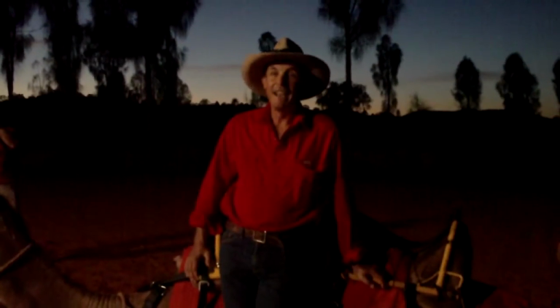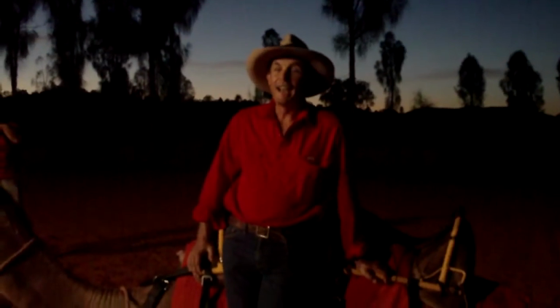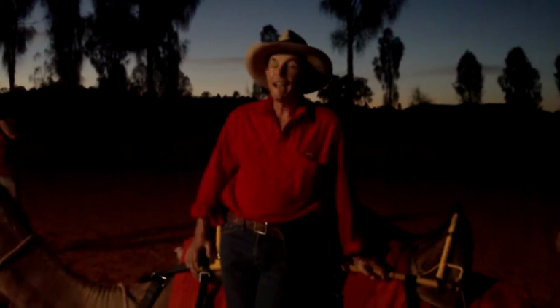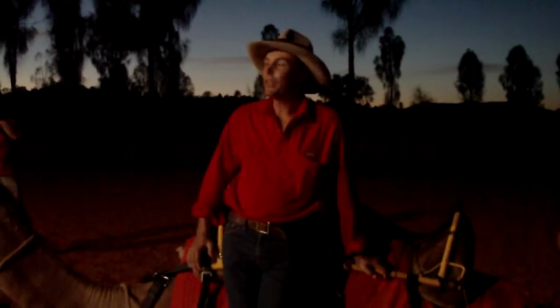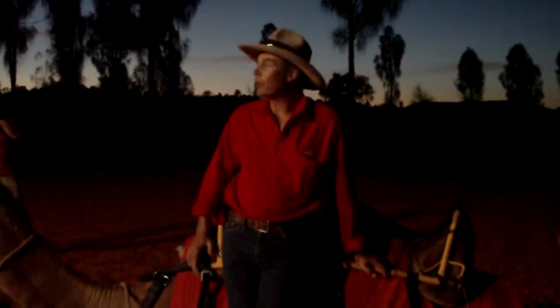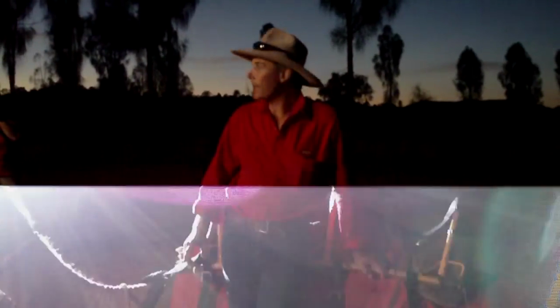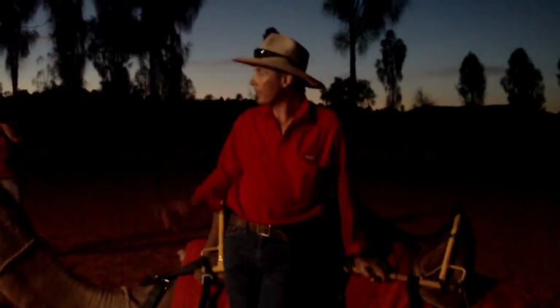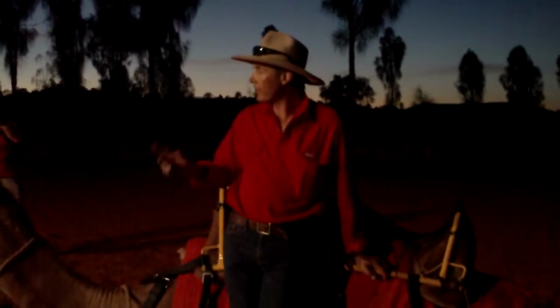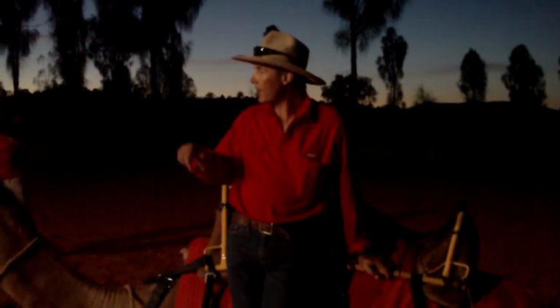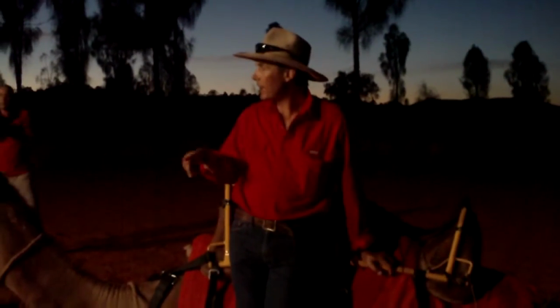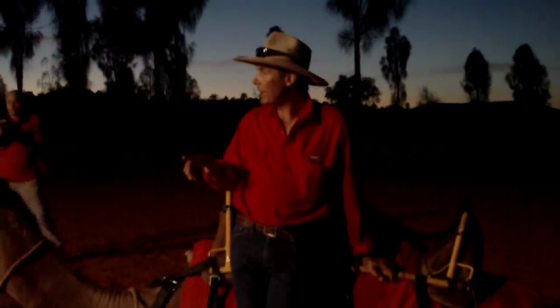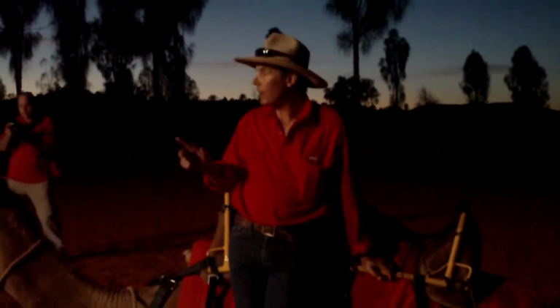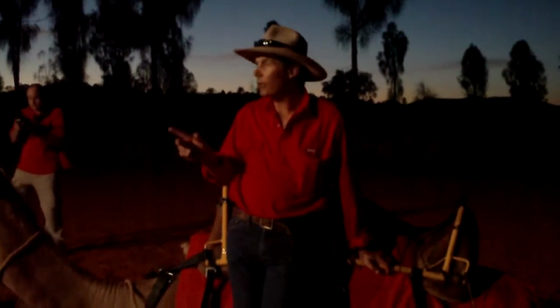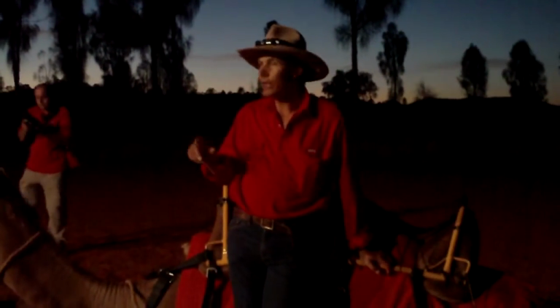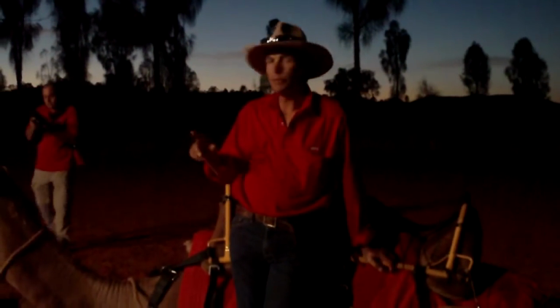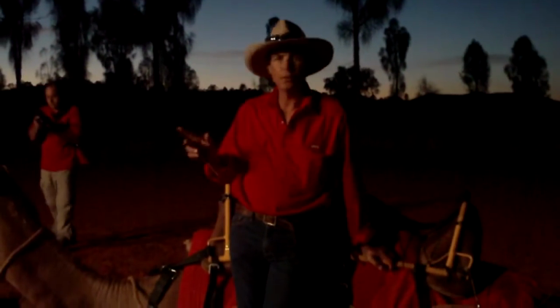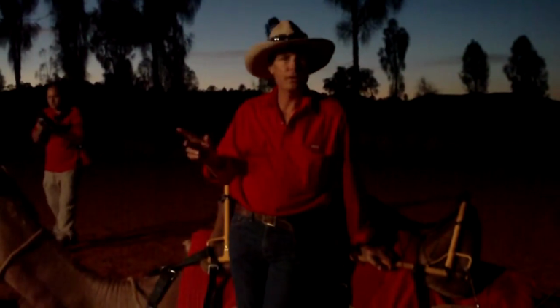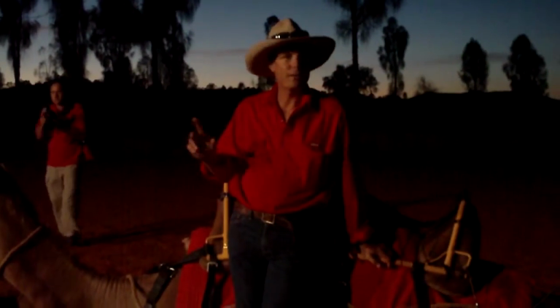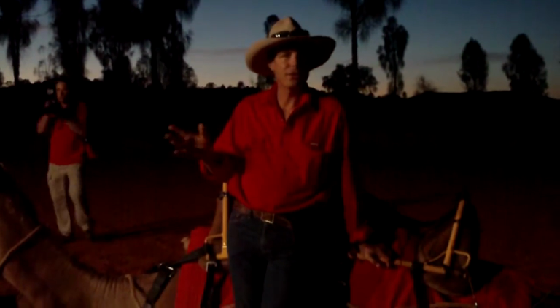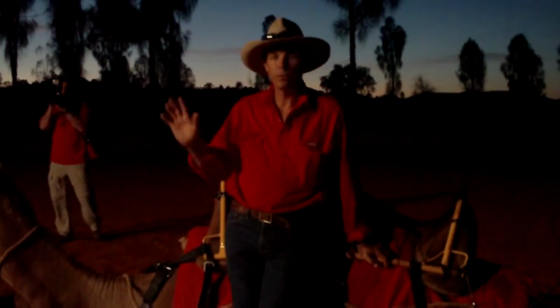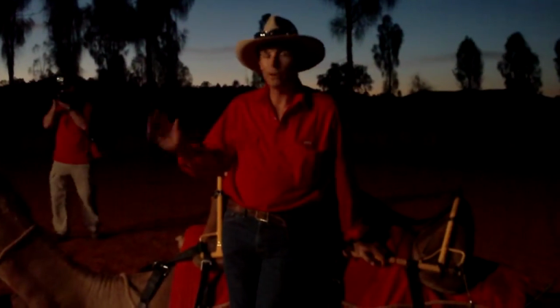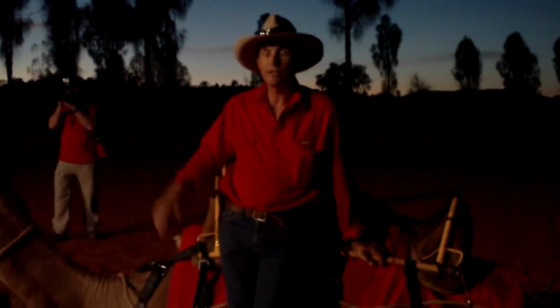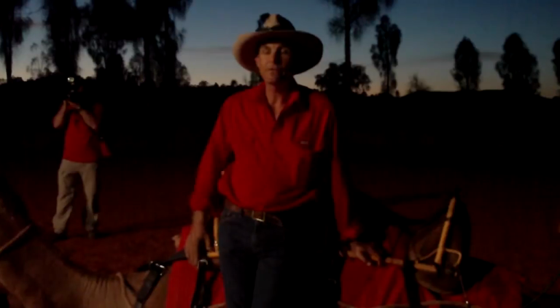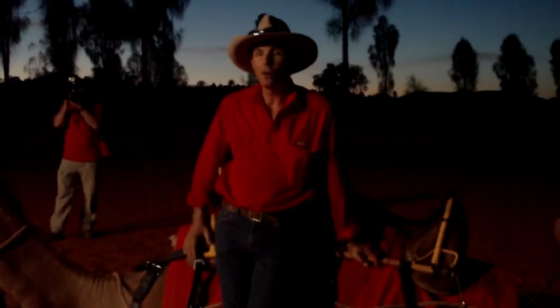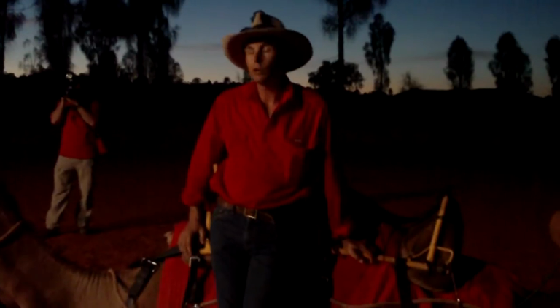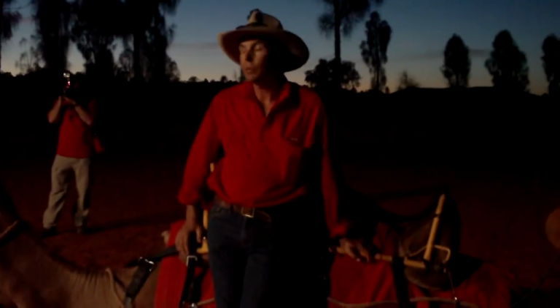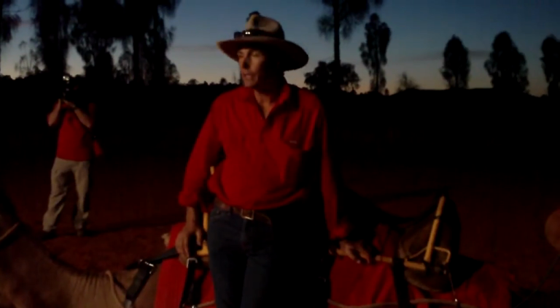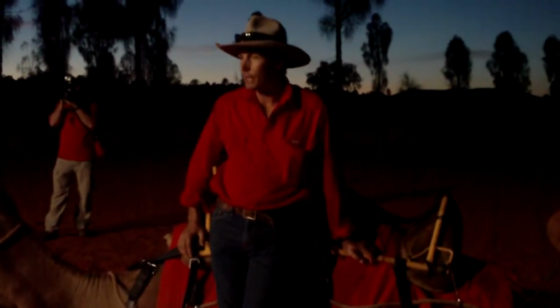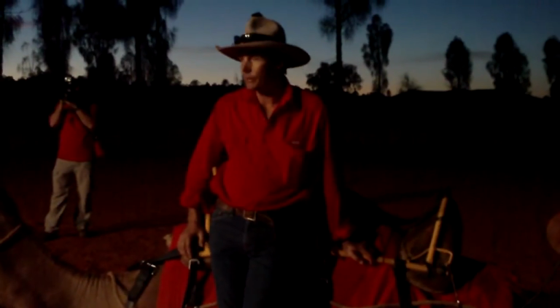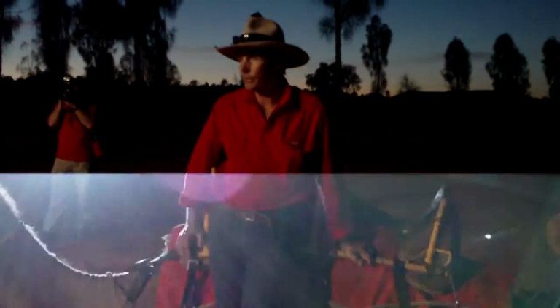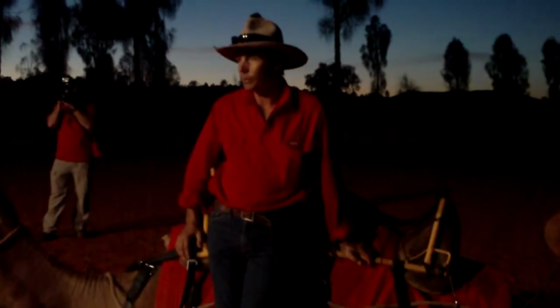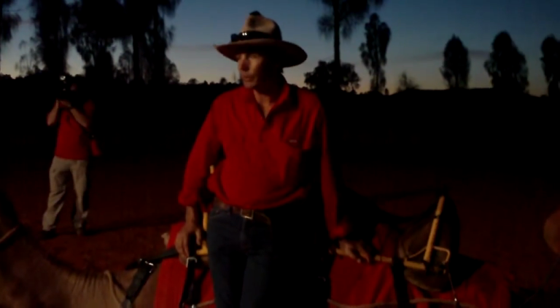We've got a couple of odd numbers — a couple of single riders — that's fine. We've got plenty of camels this morning.